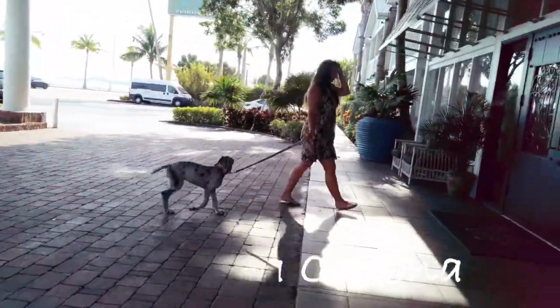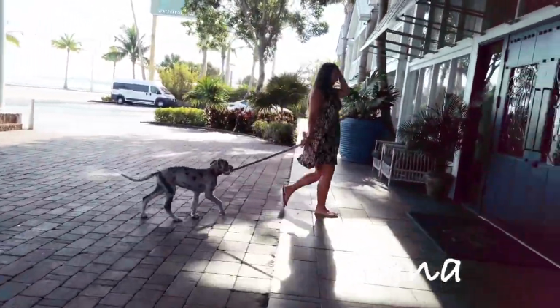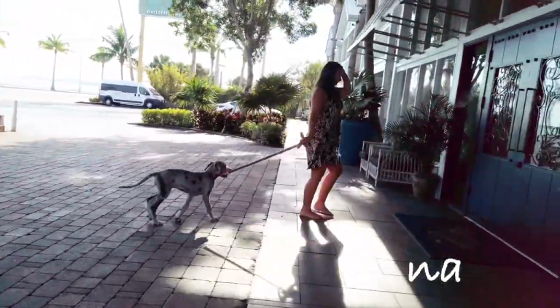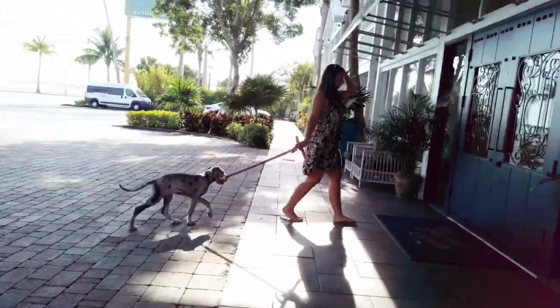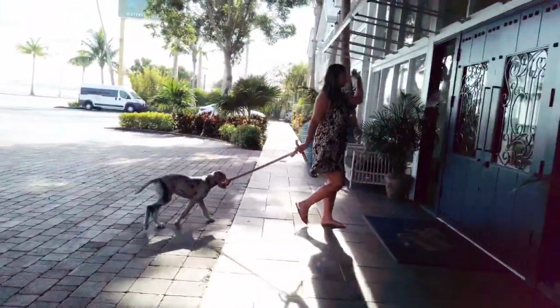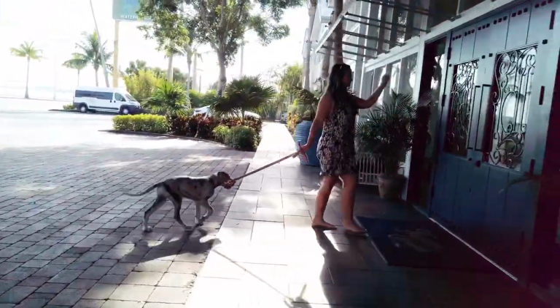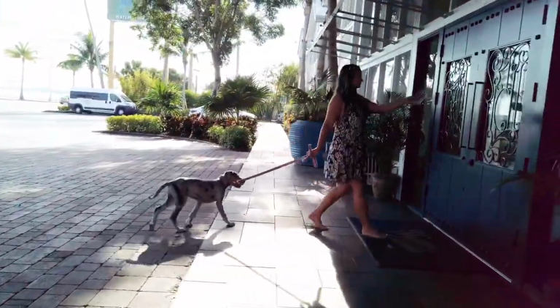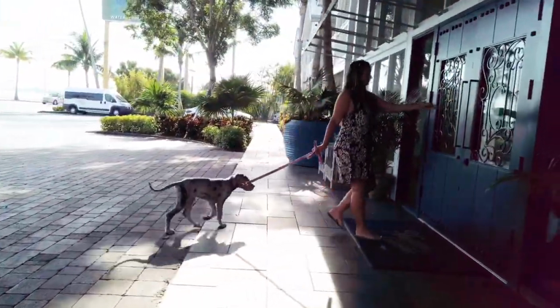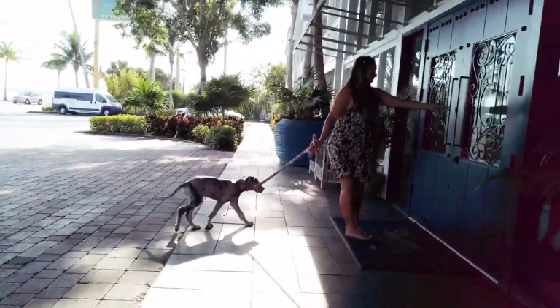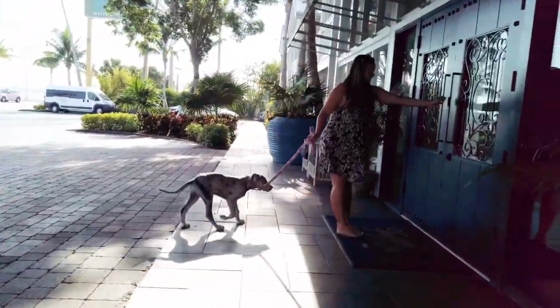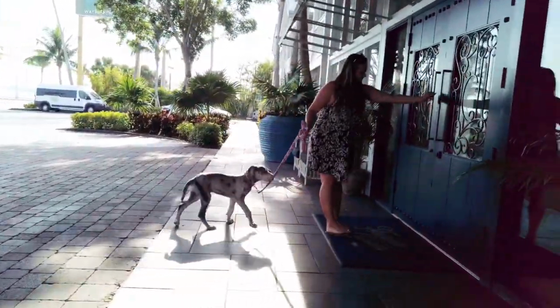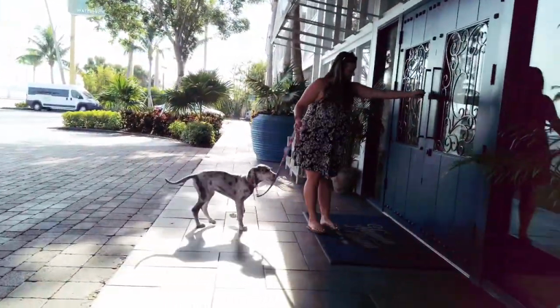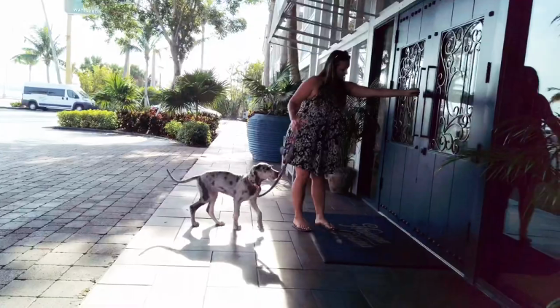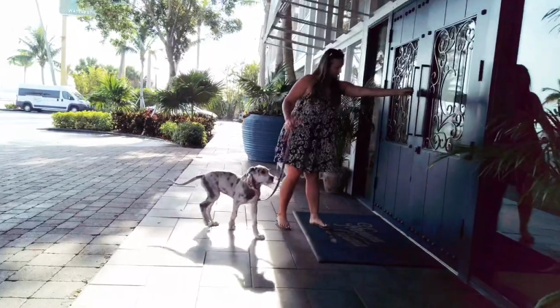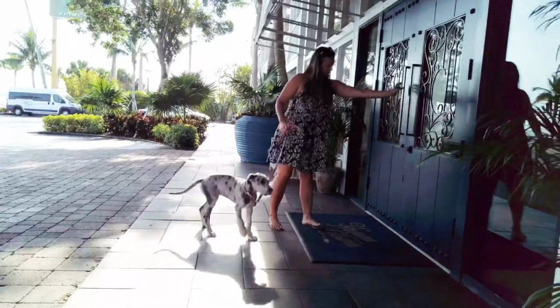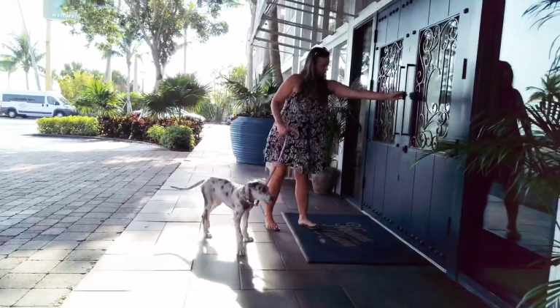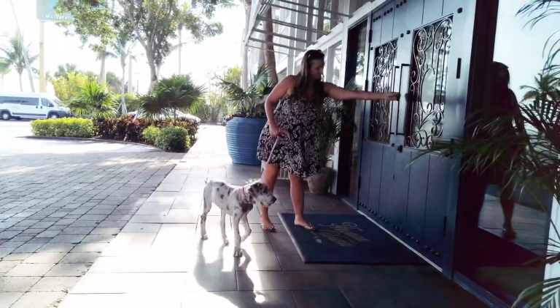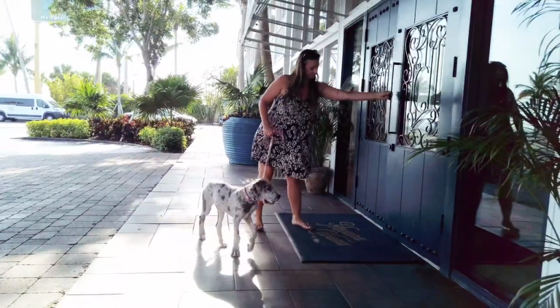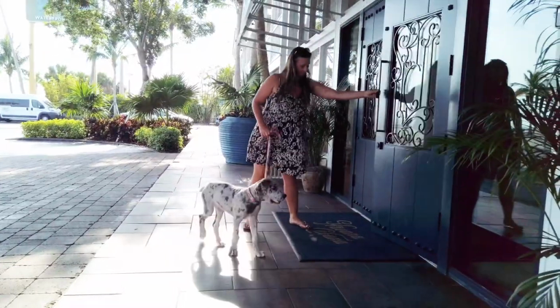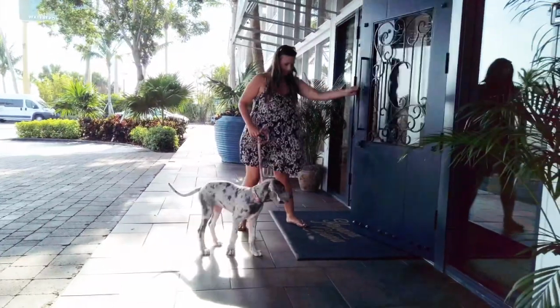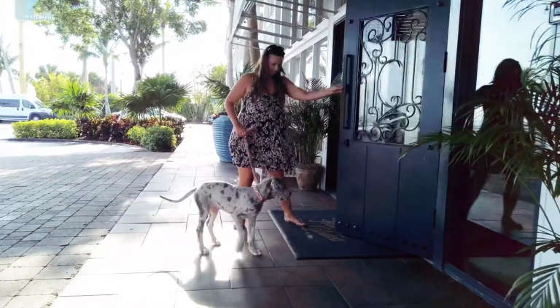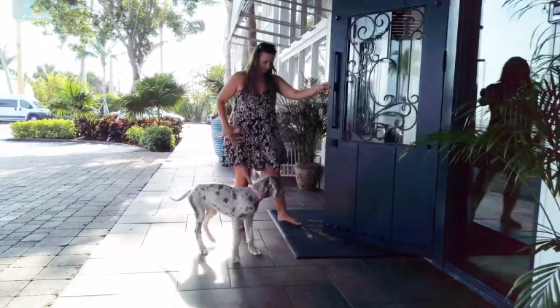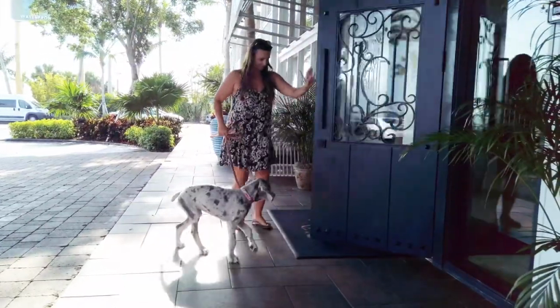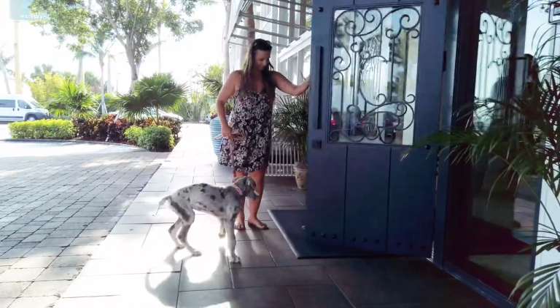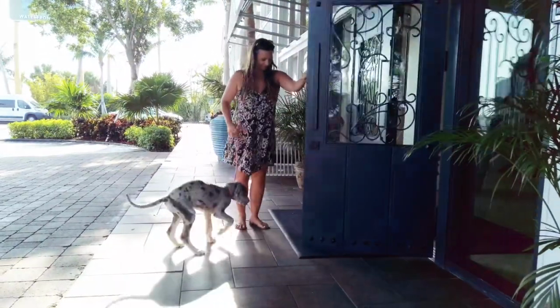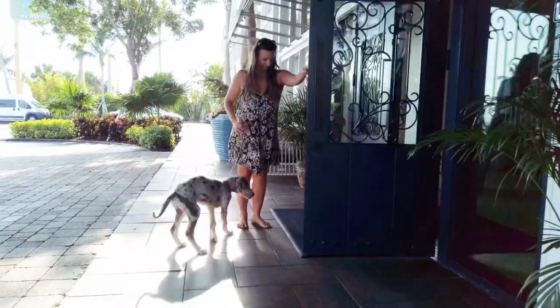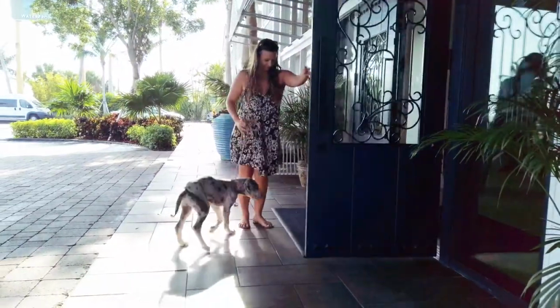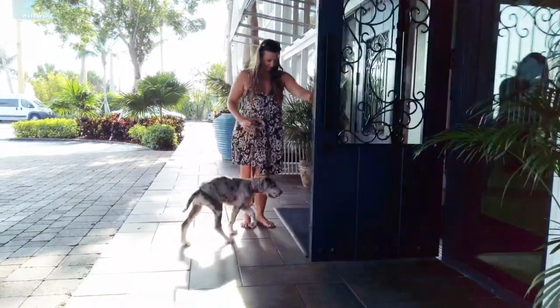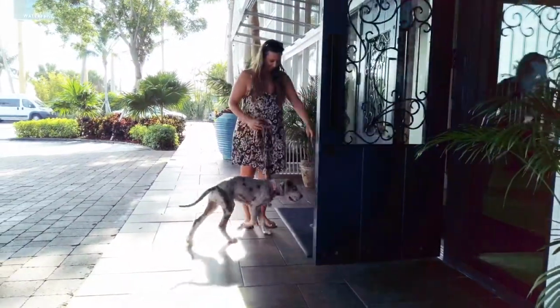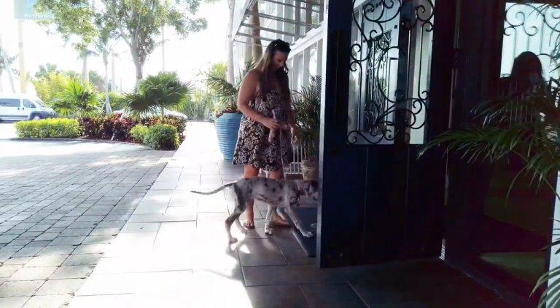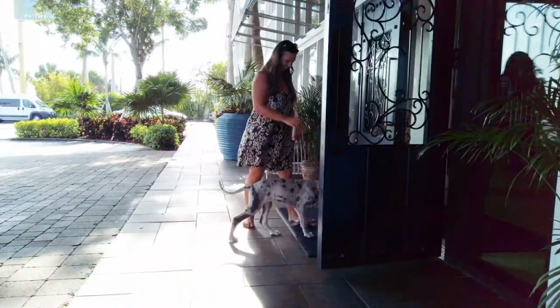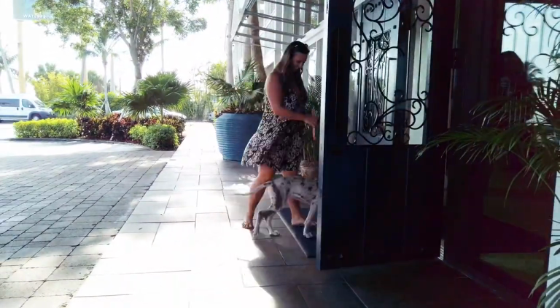Welcome to the Havana Cabana. This is the cutest dog-friendly resort in Key West.